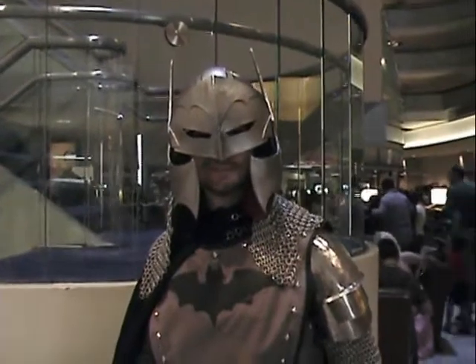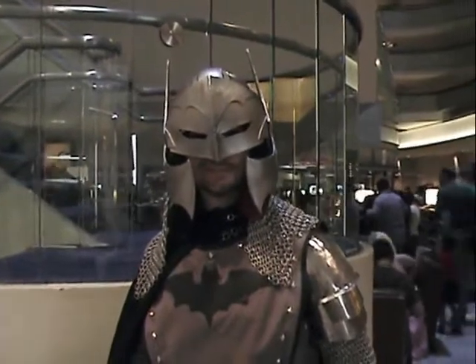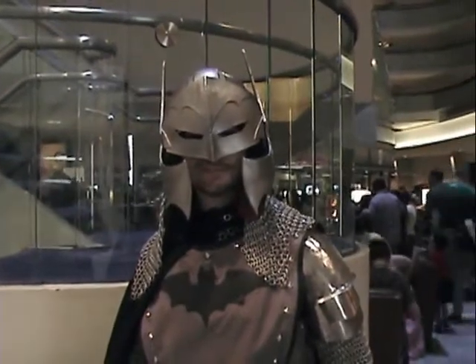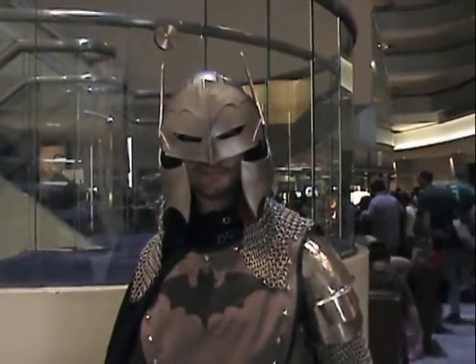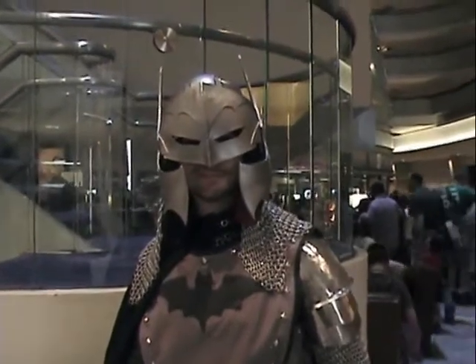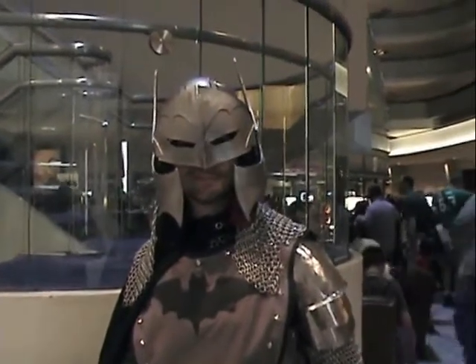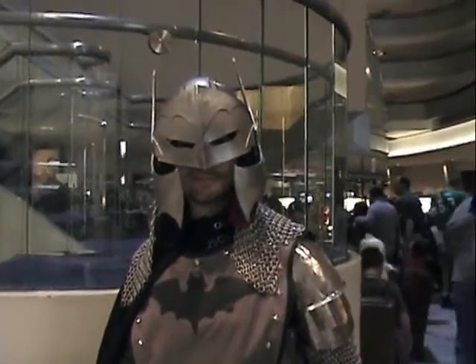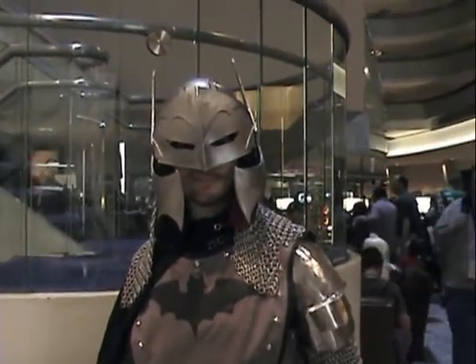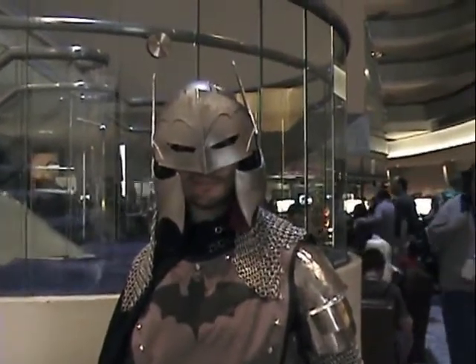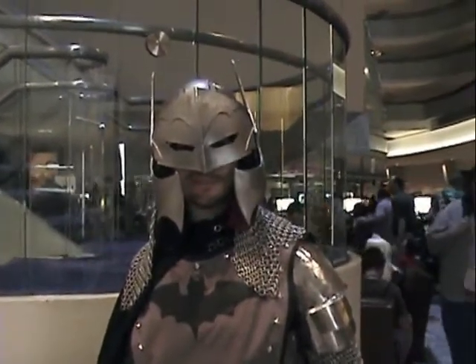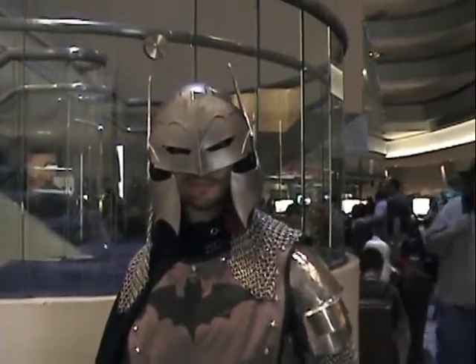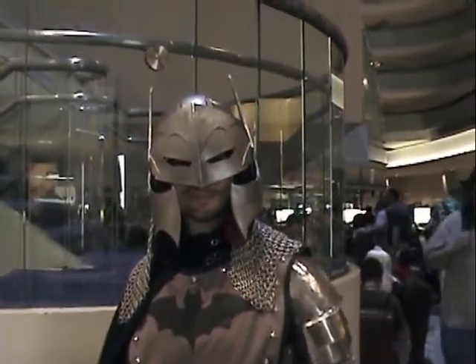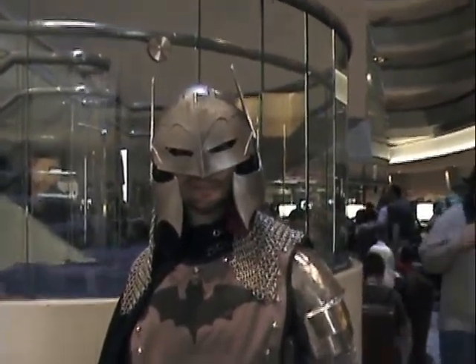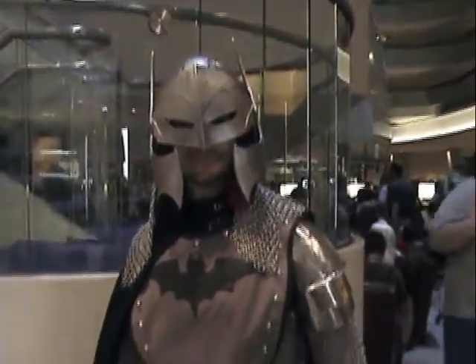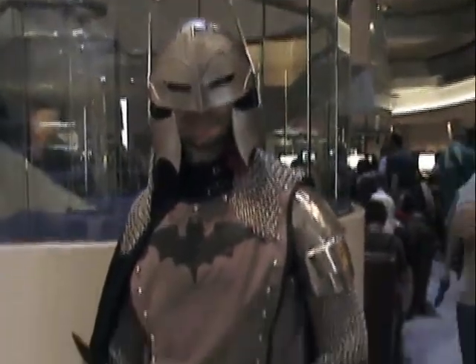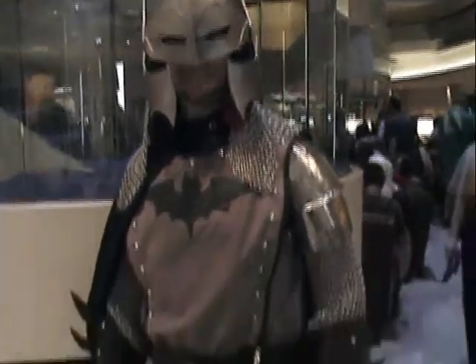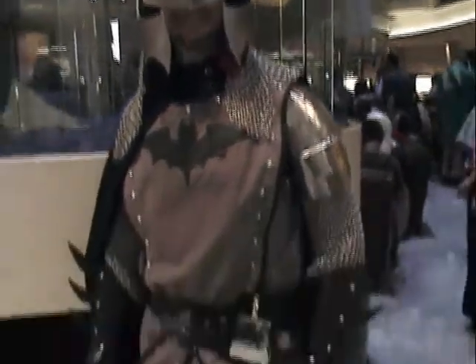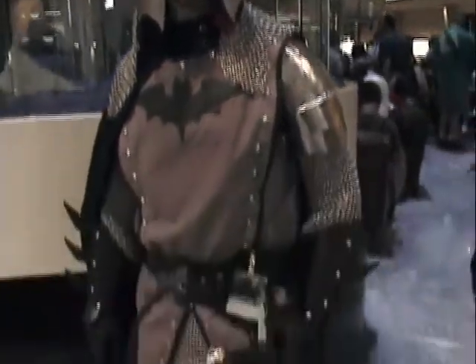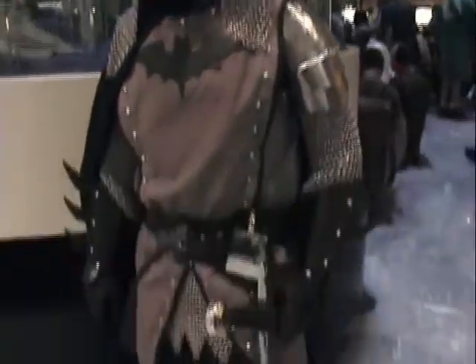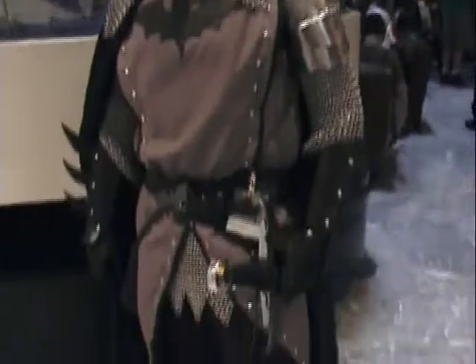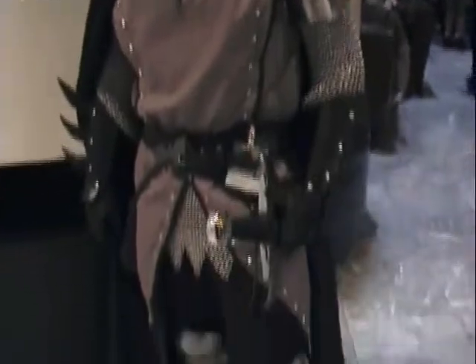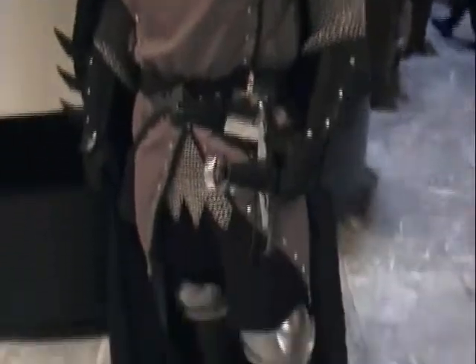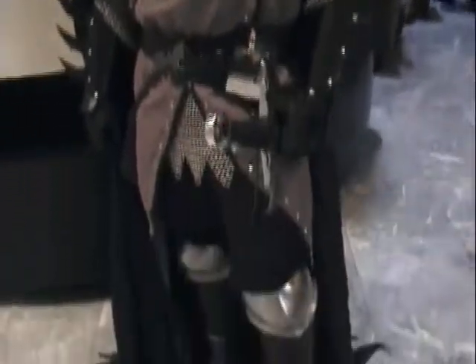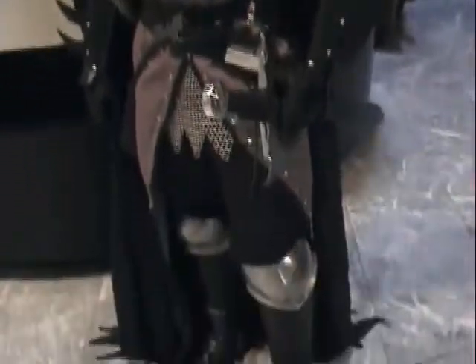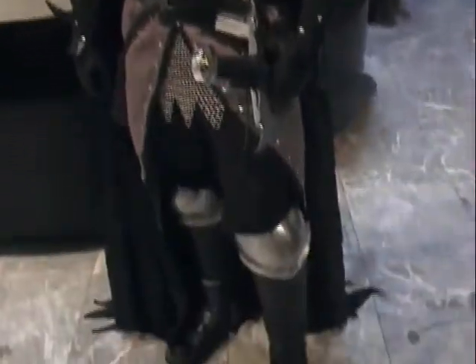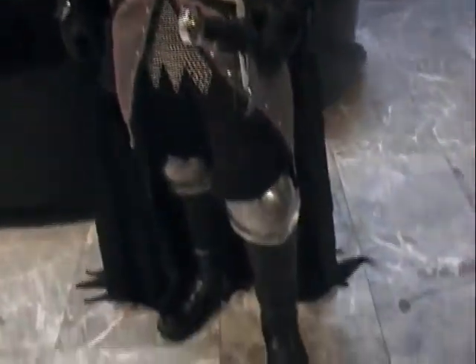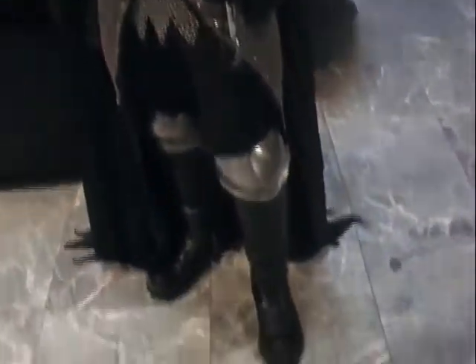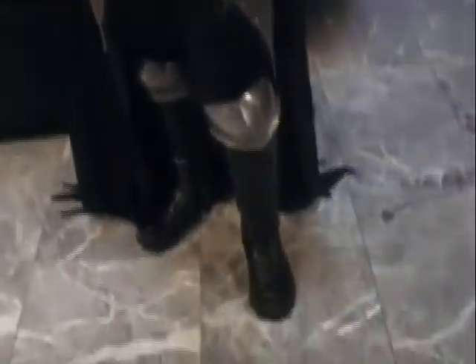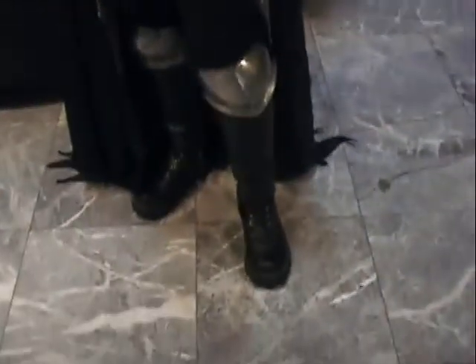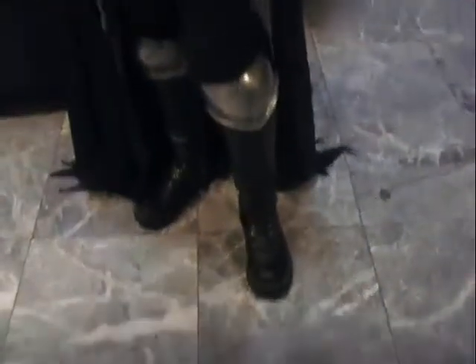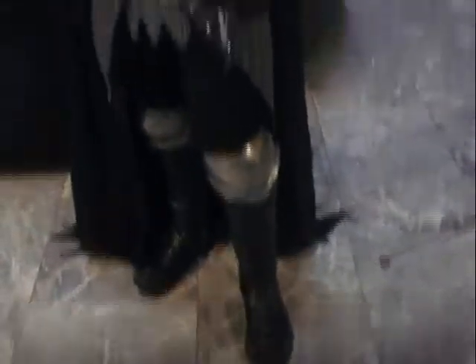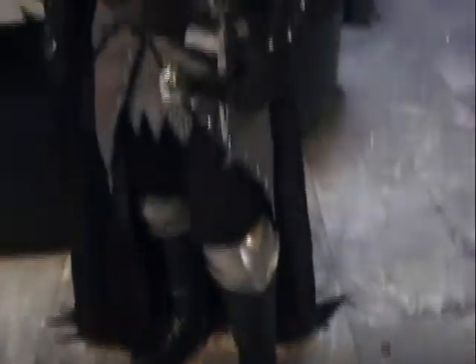We are here at the Marriott, and I have run into Batman, and he is dressed in medieval style garb.